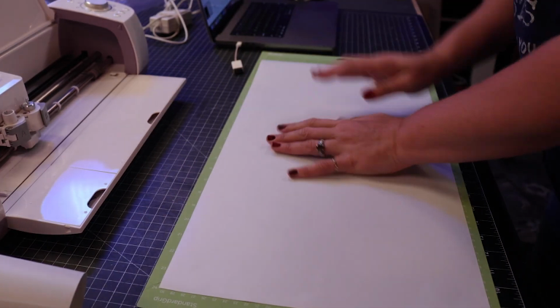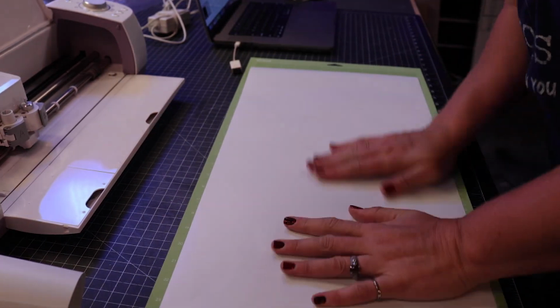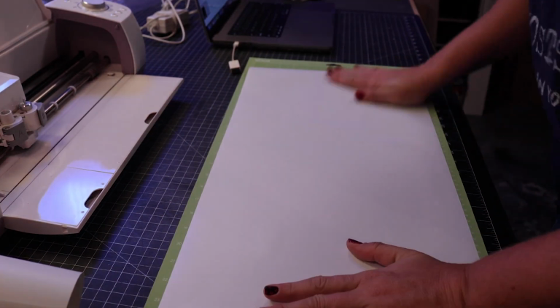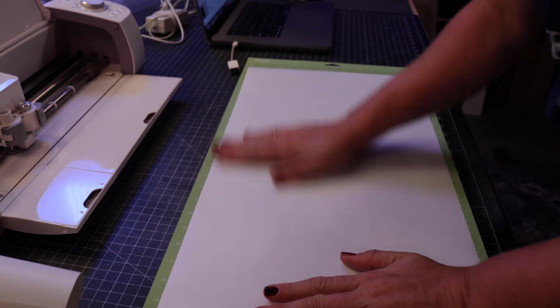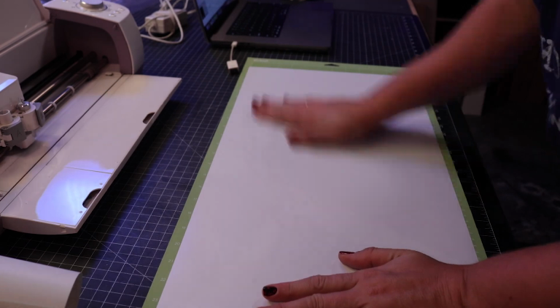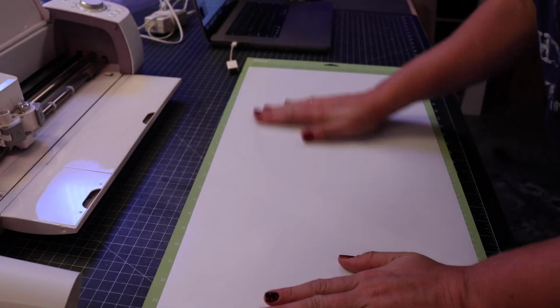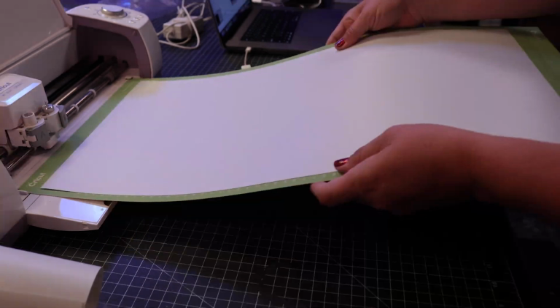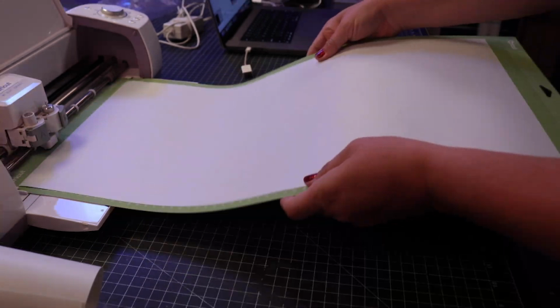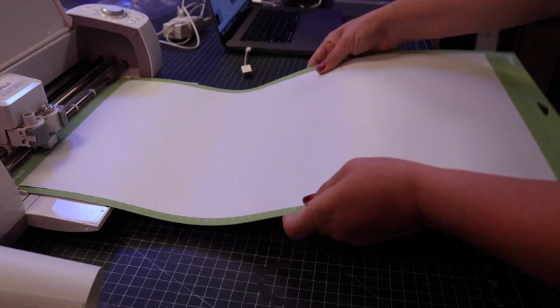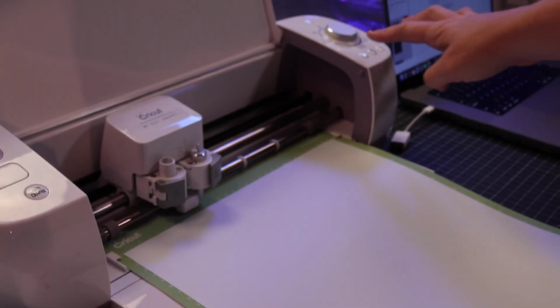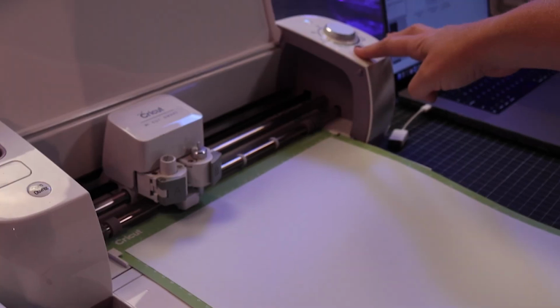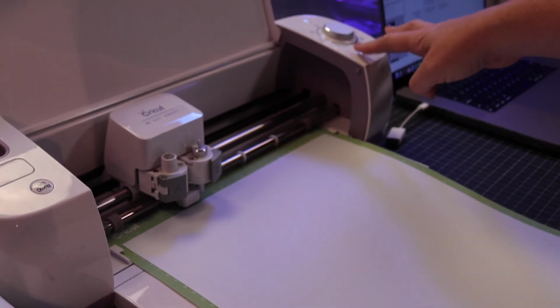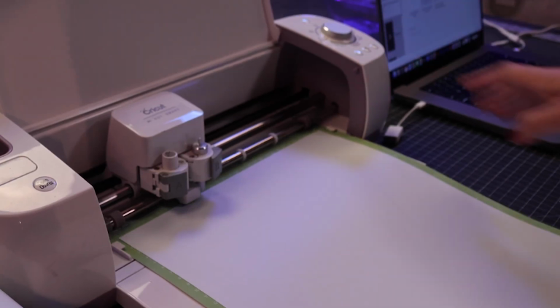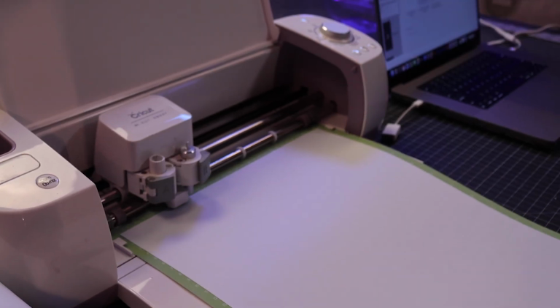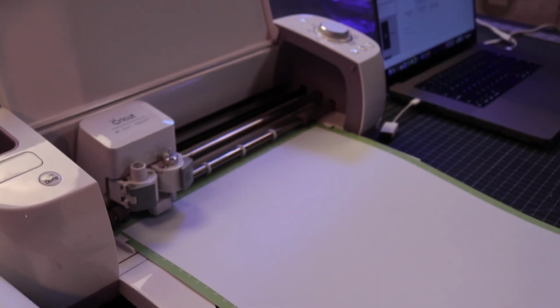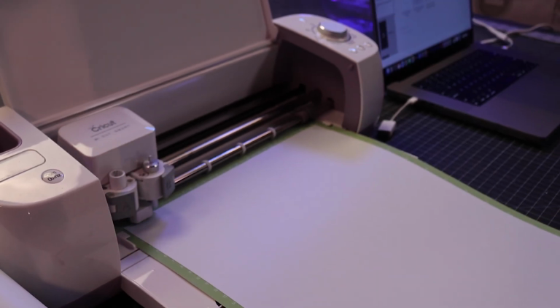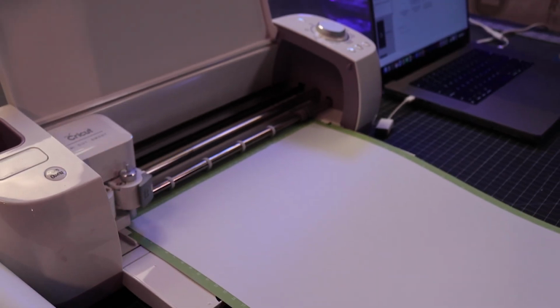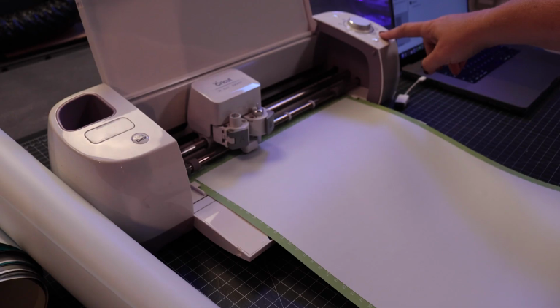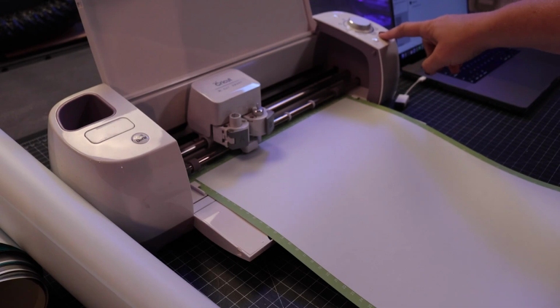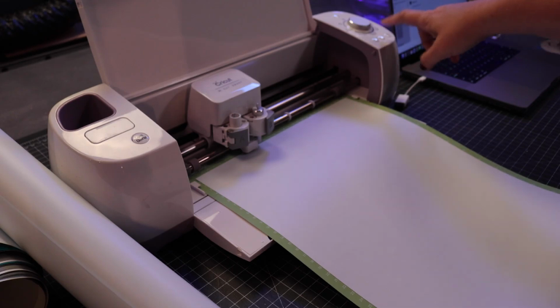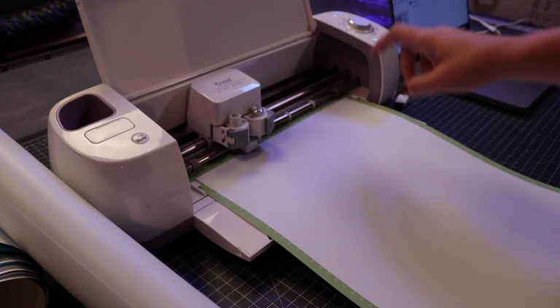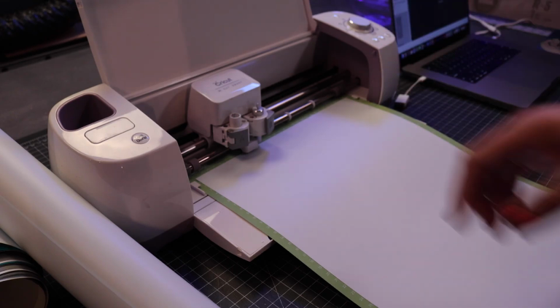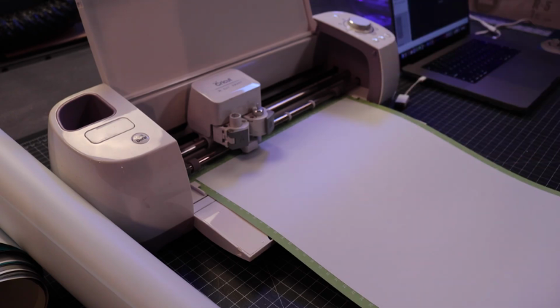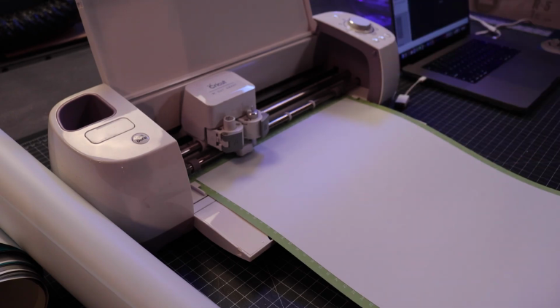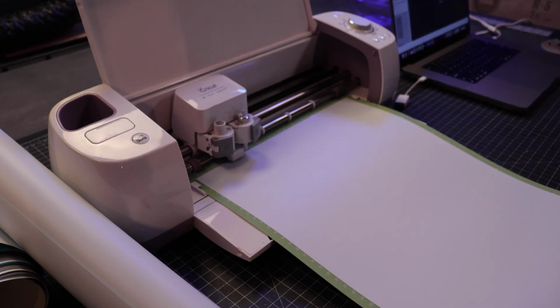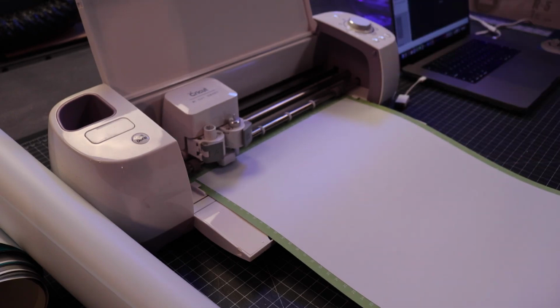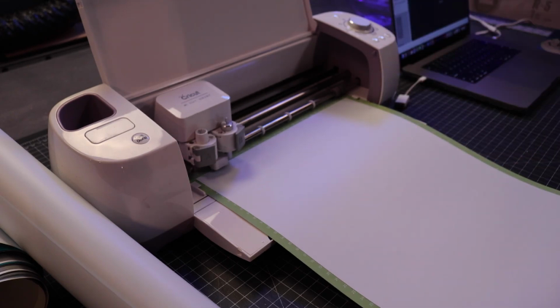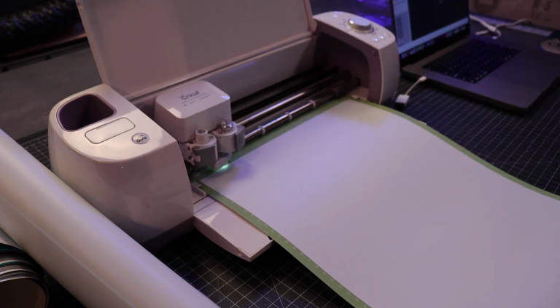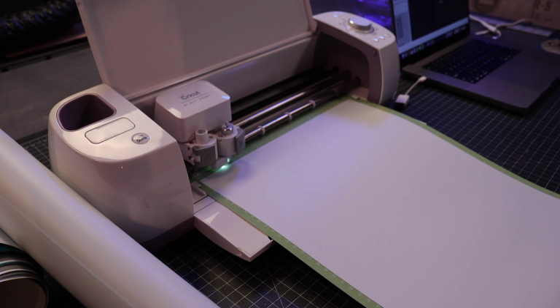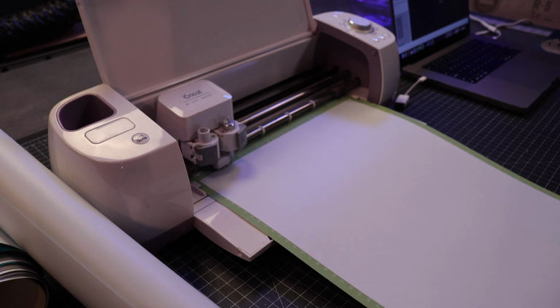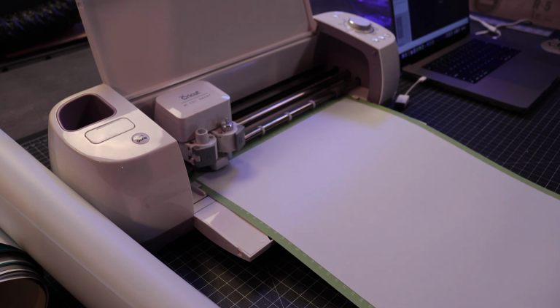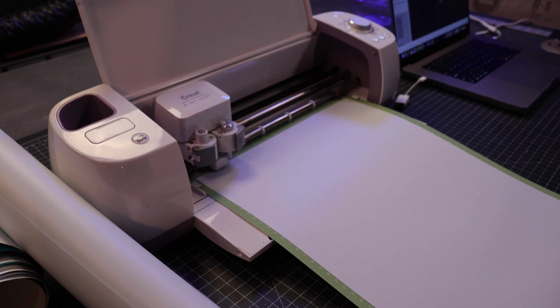We covered the rock and then cut these items.